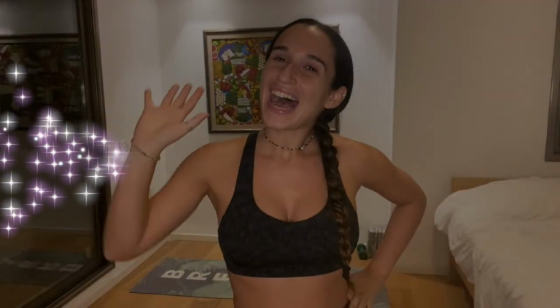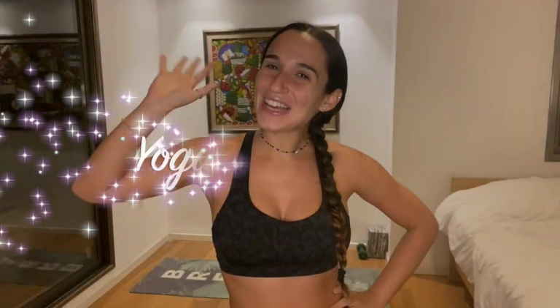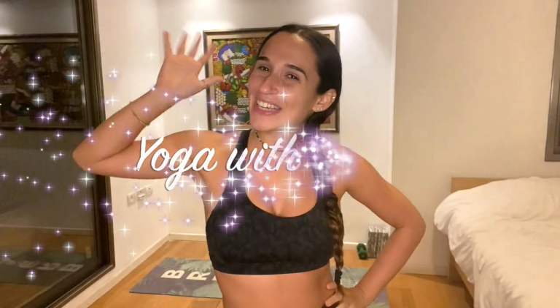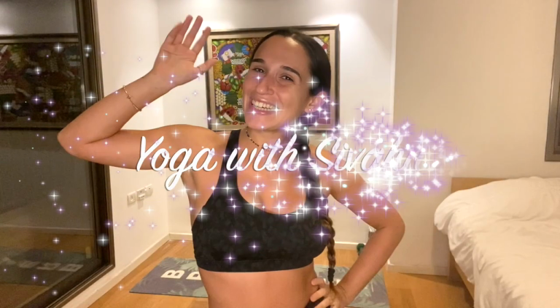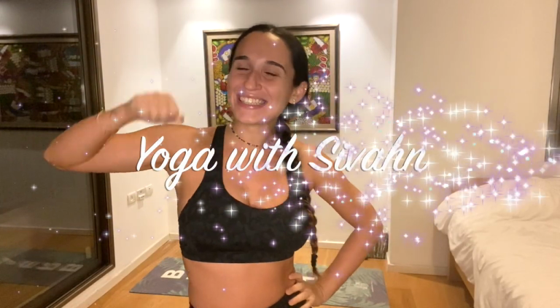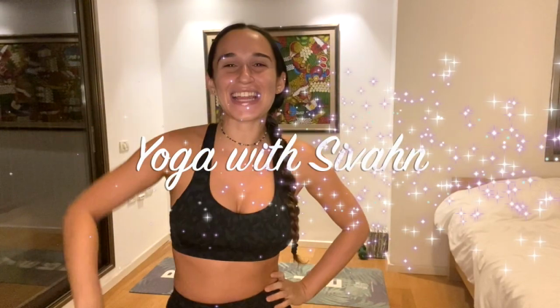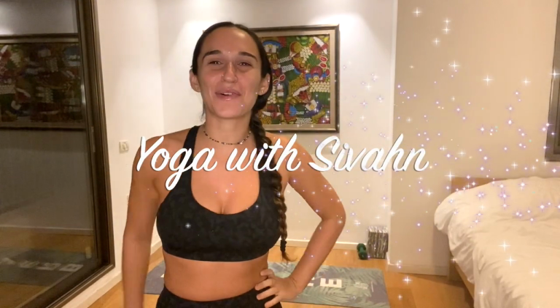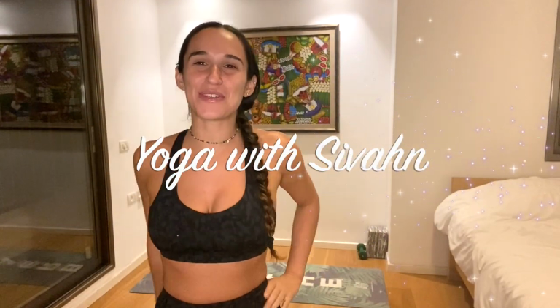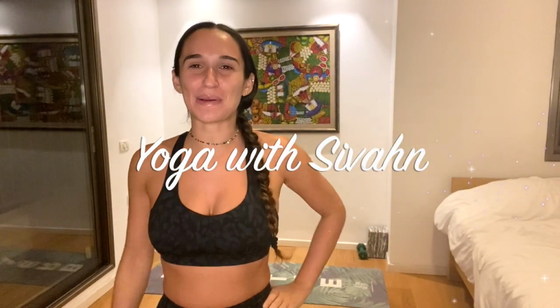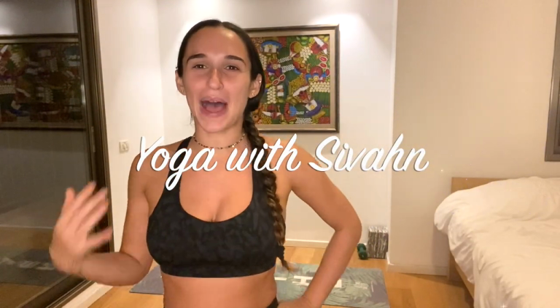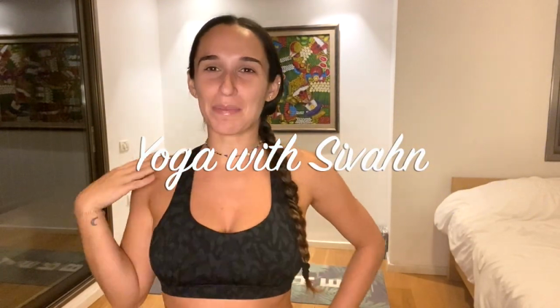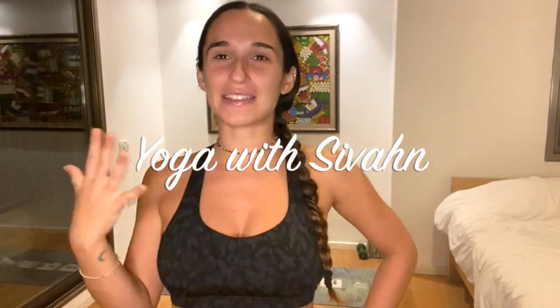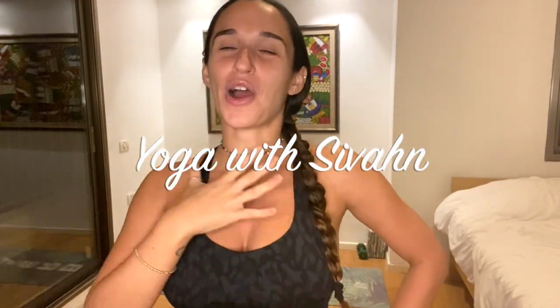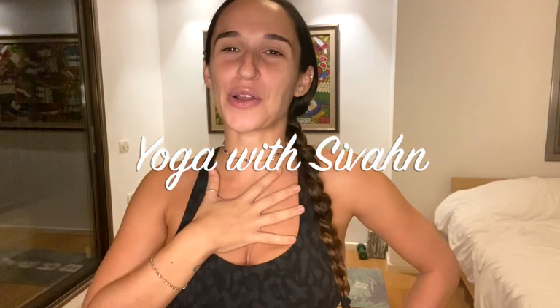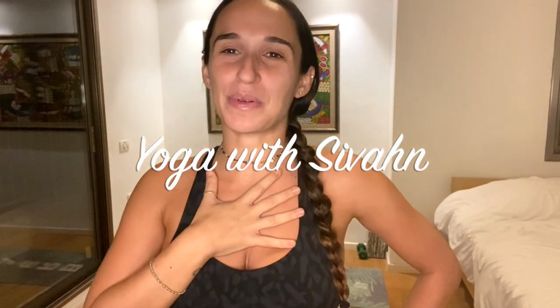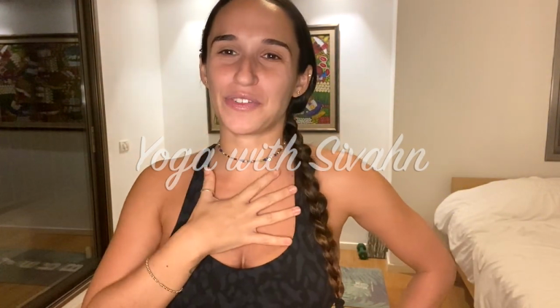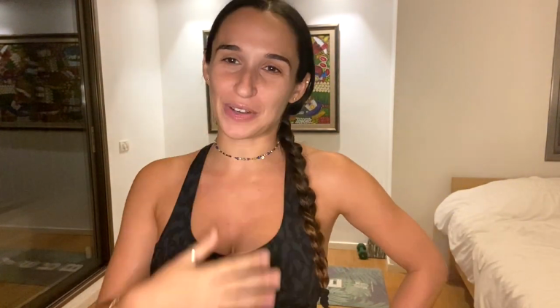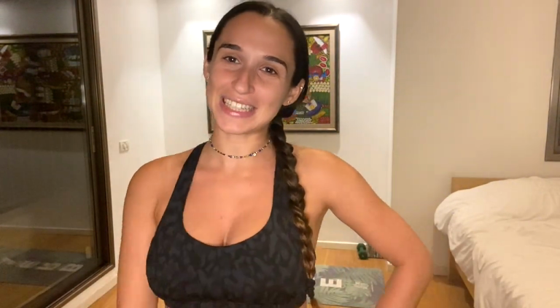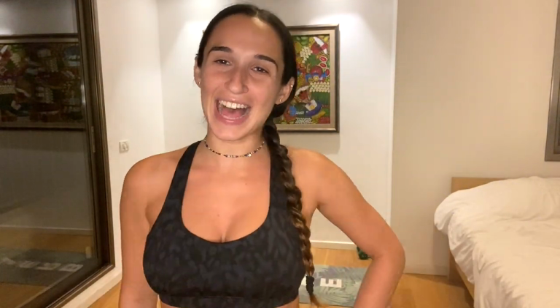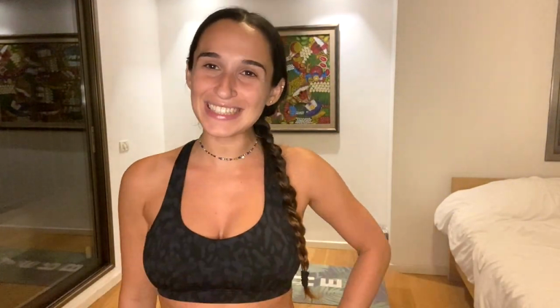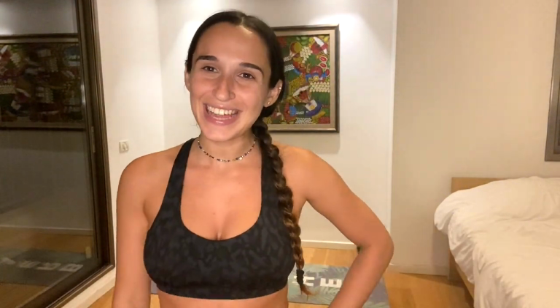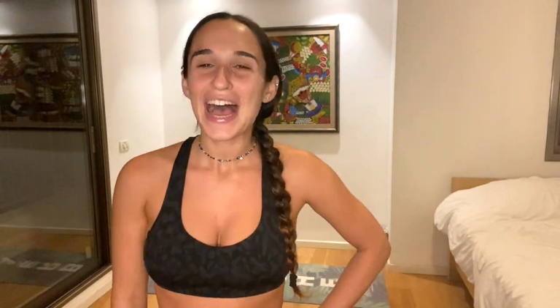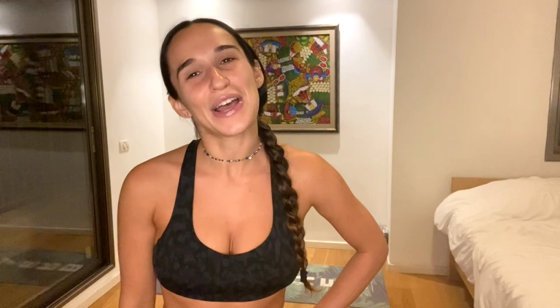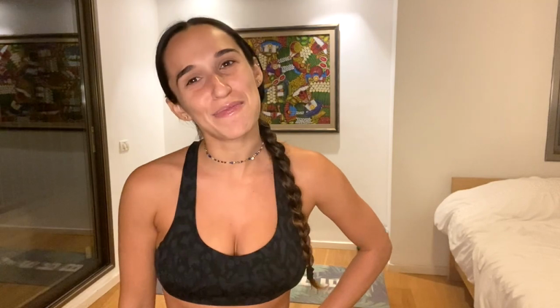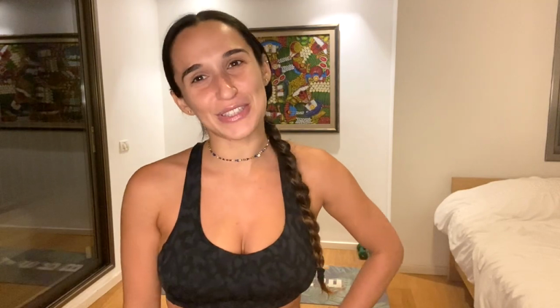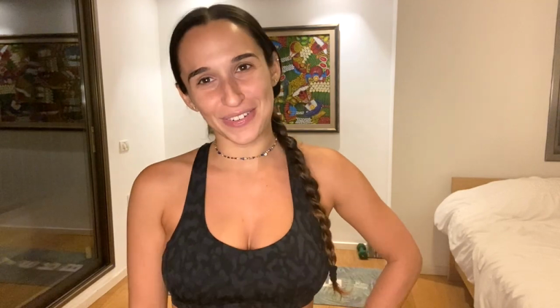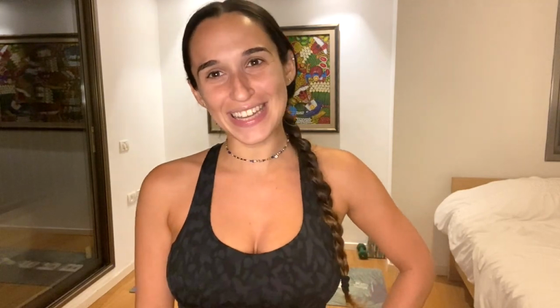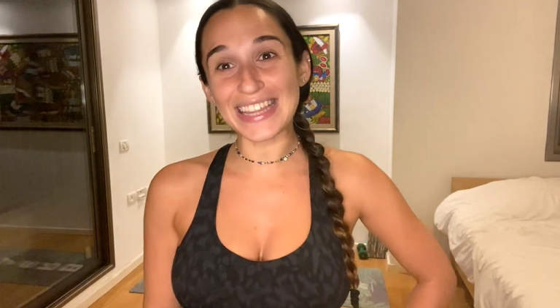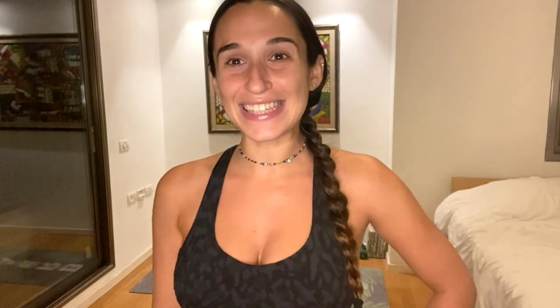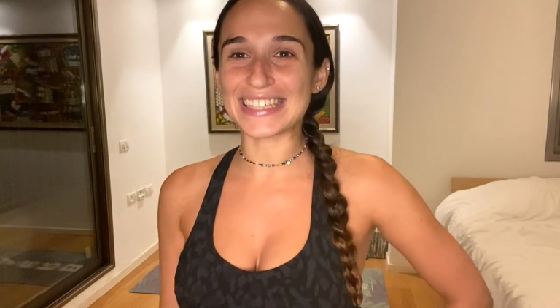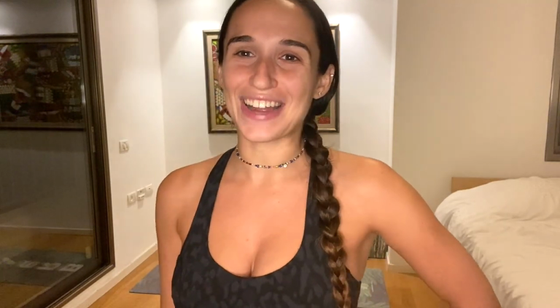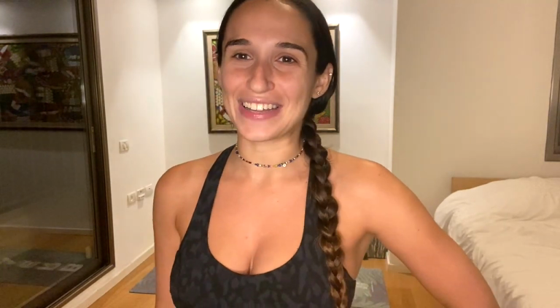Hi Yogis! Today we'll be doing a backbends and heart opening focused class. I hope you enjoy it. Let's get started.